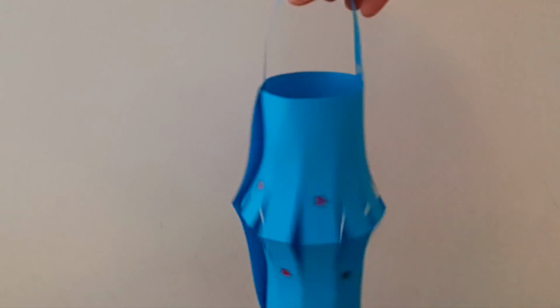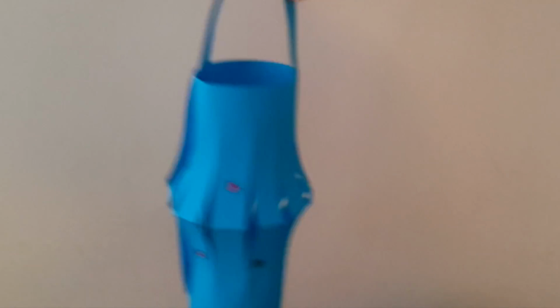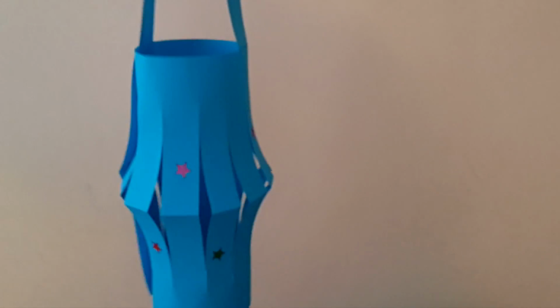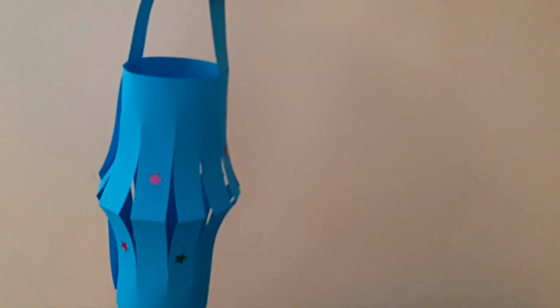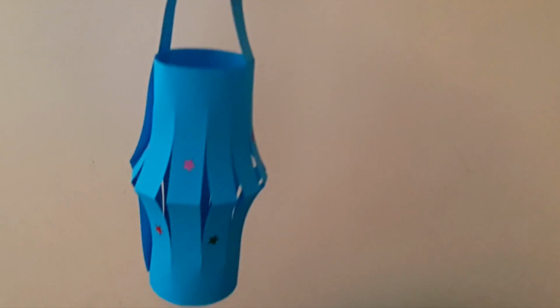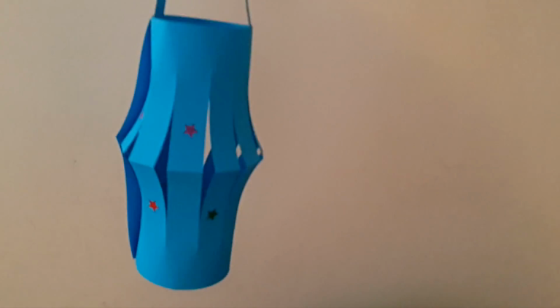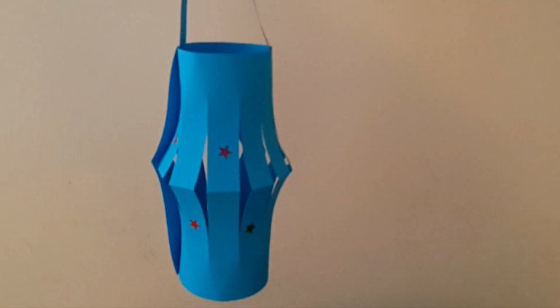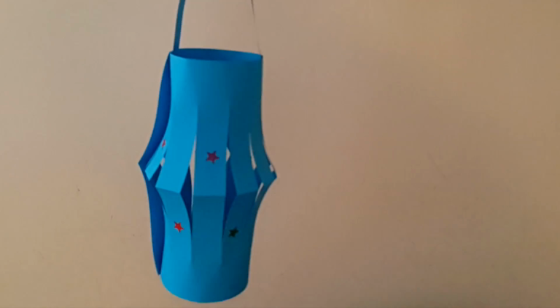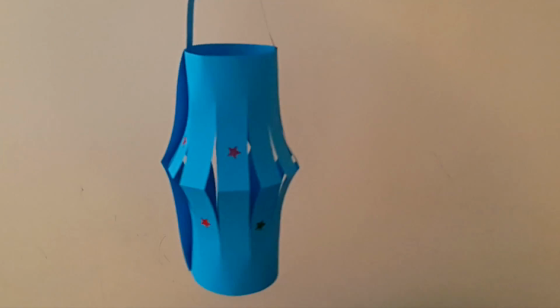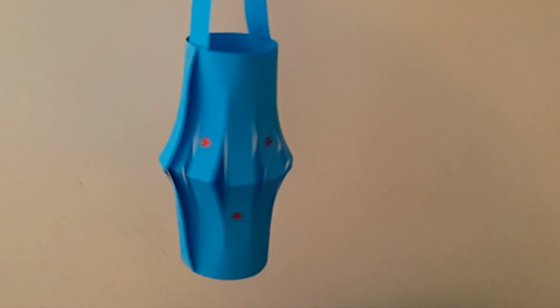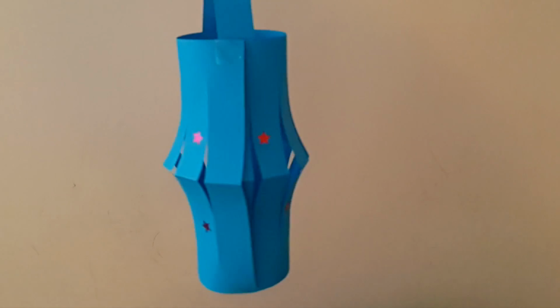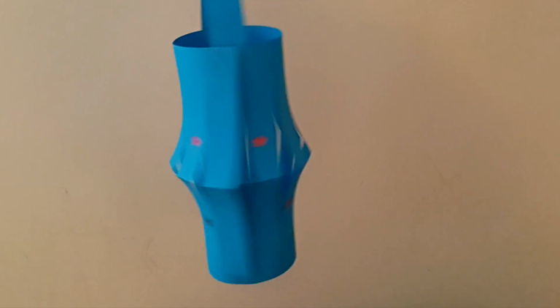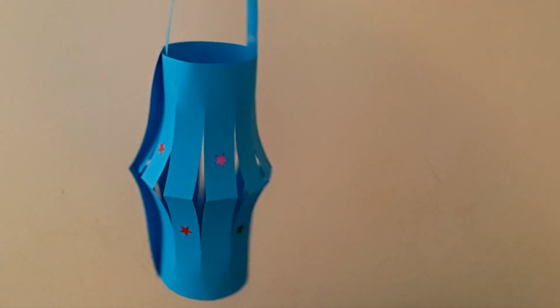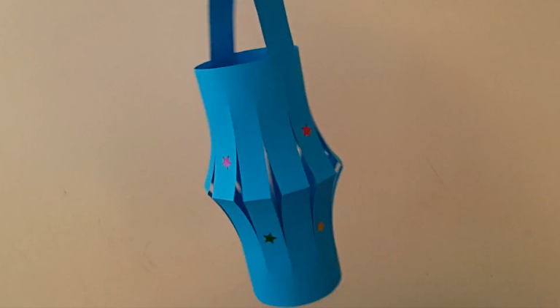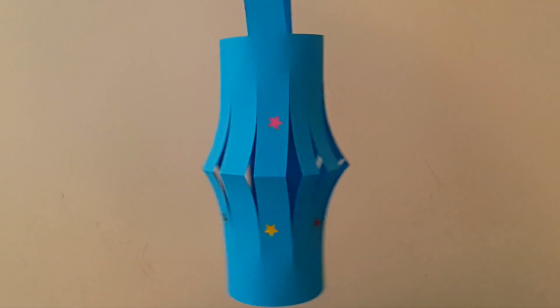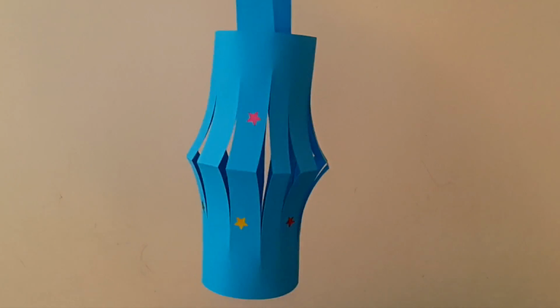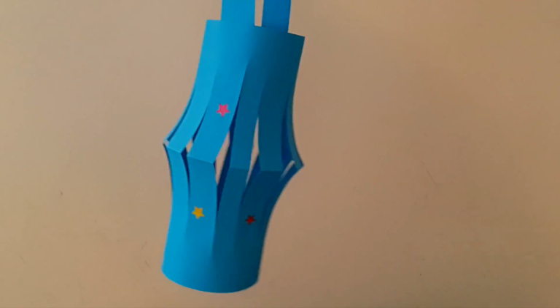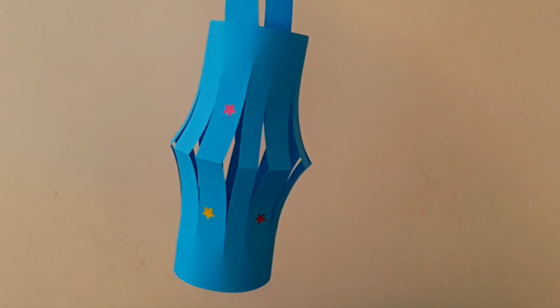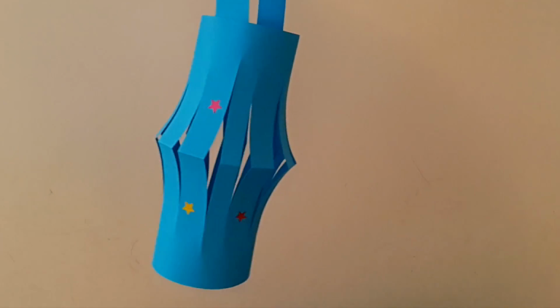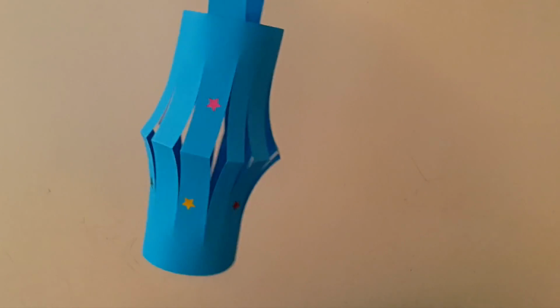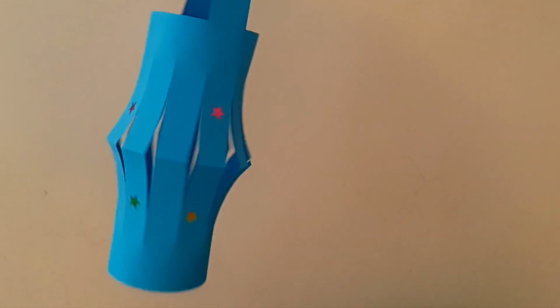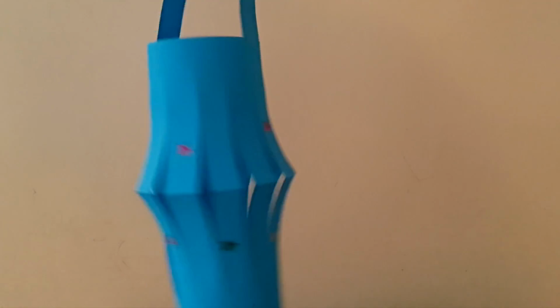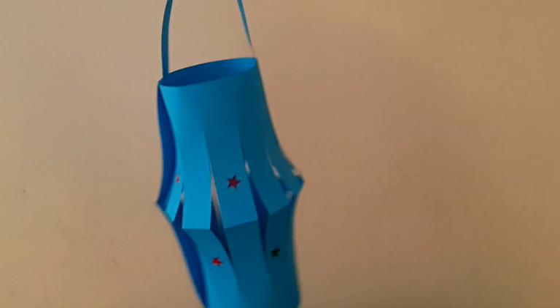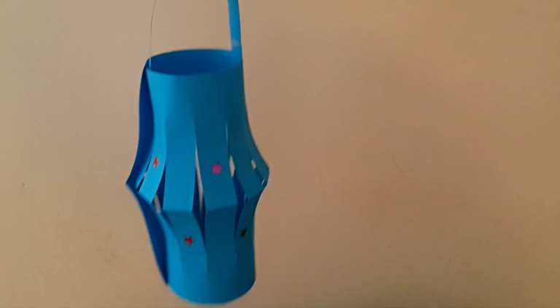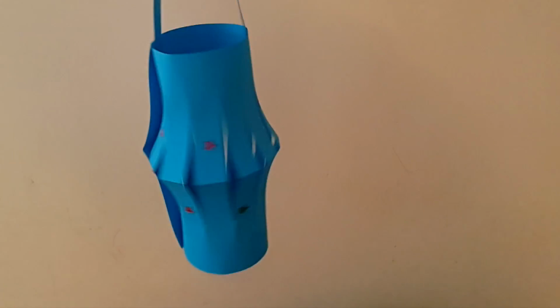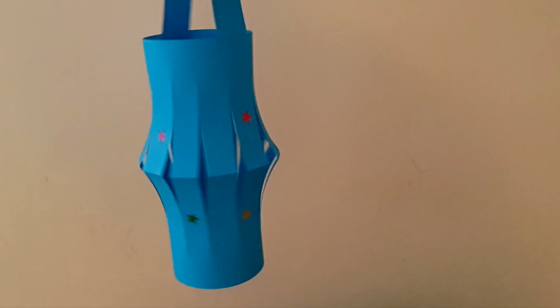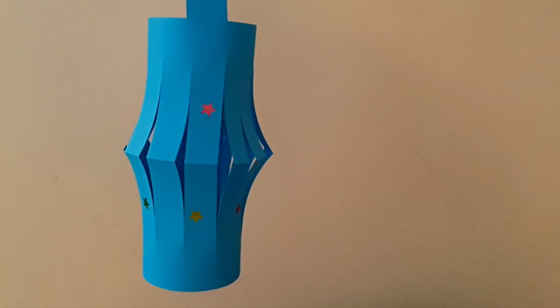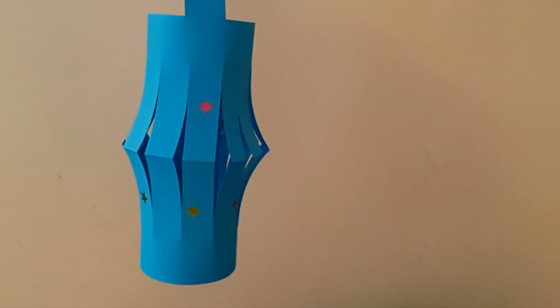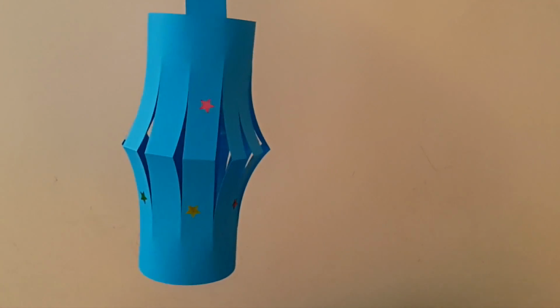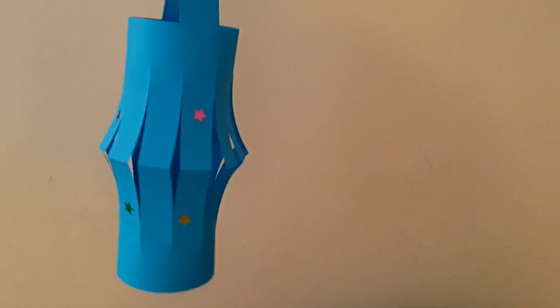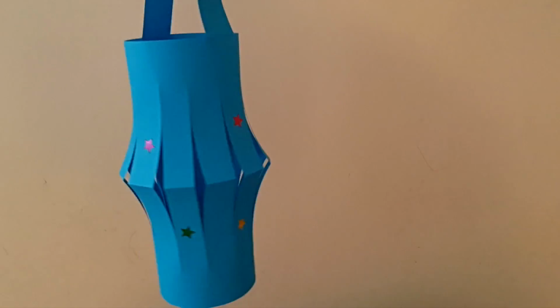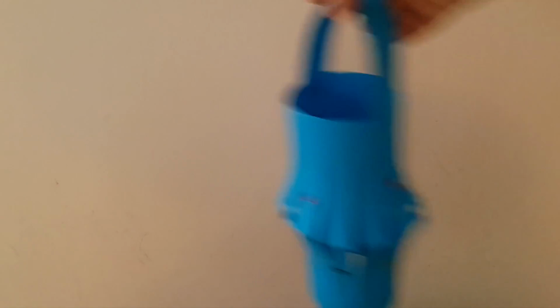Hope you liked this lantern. It's for decorative purposes only, so don't use any kind of candle or light in it.